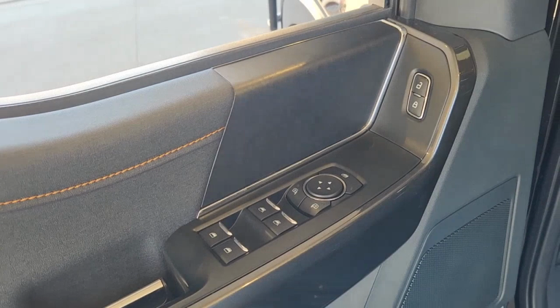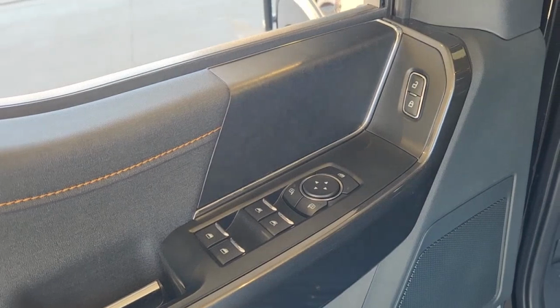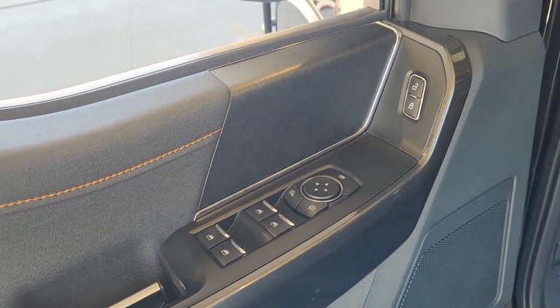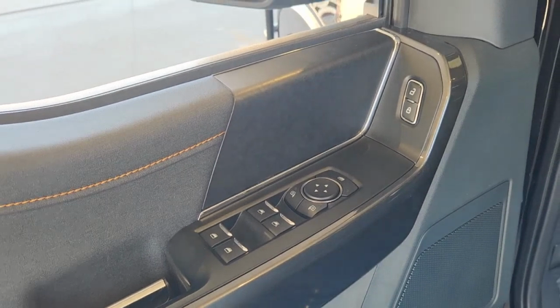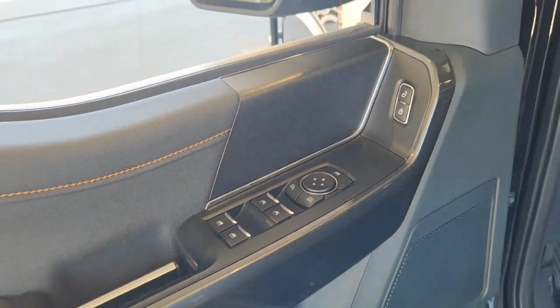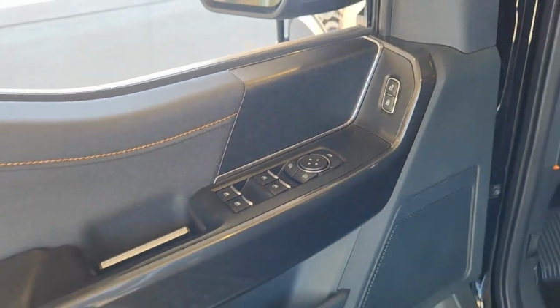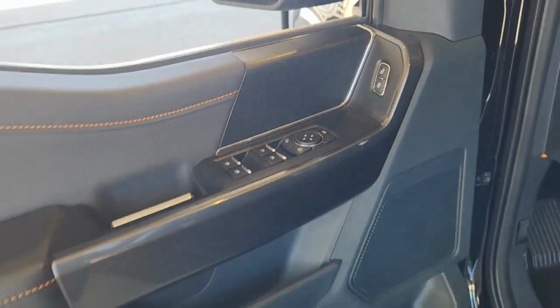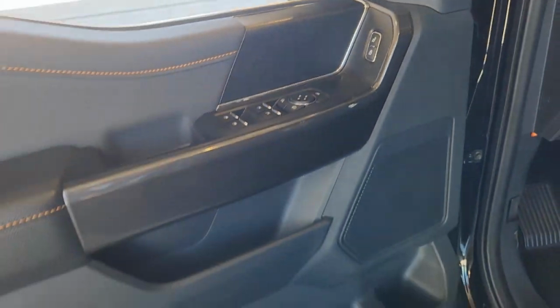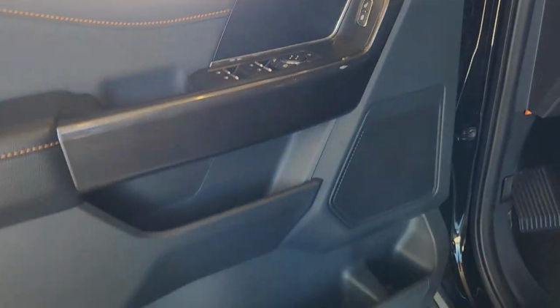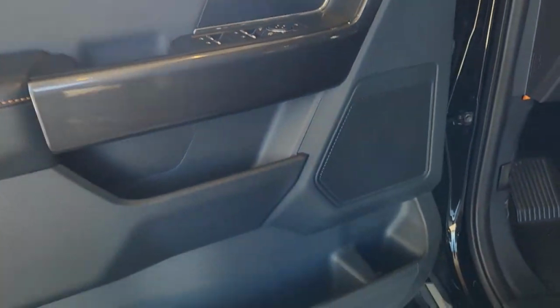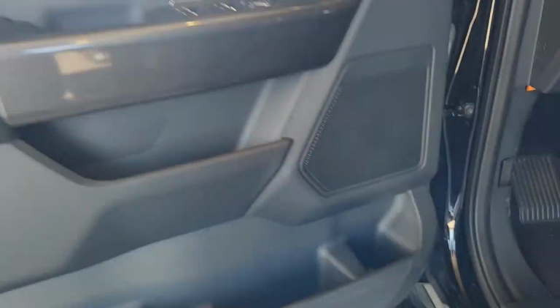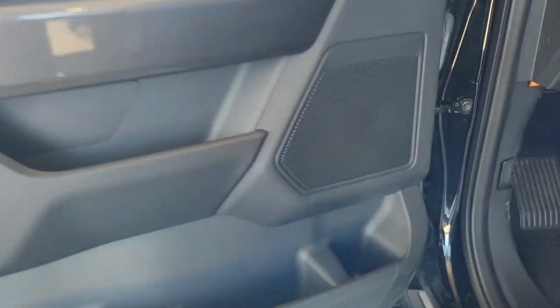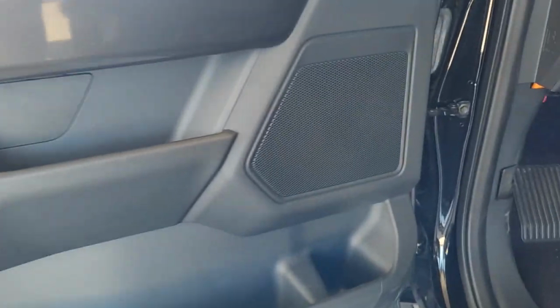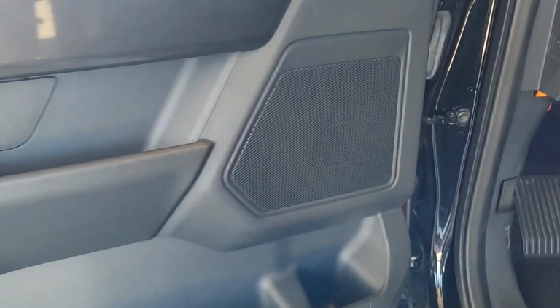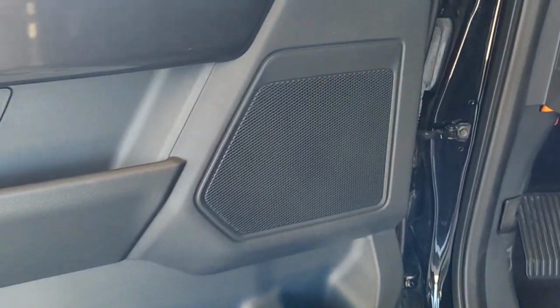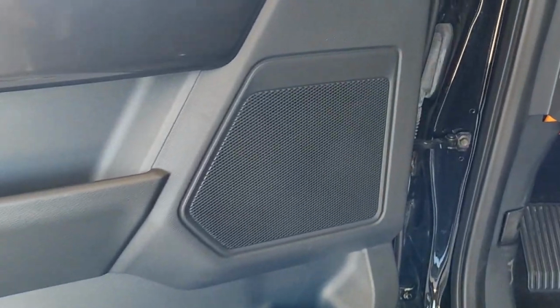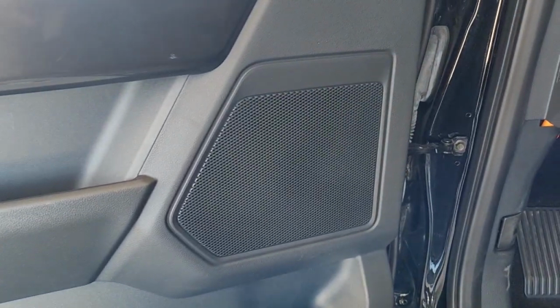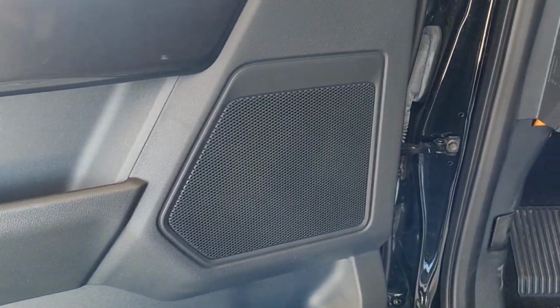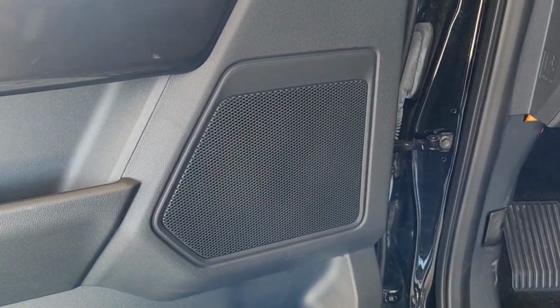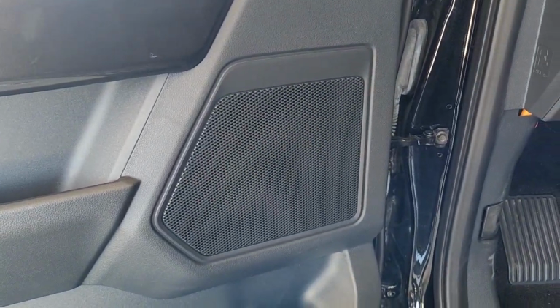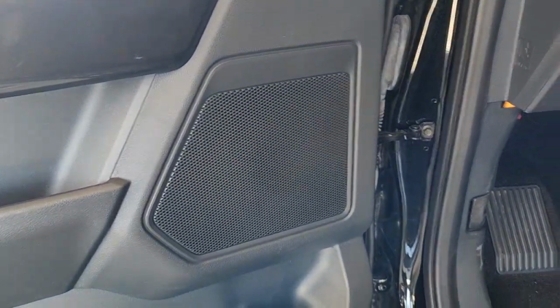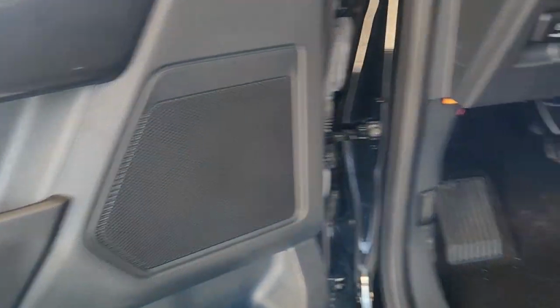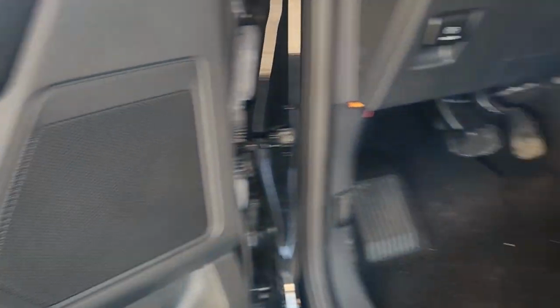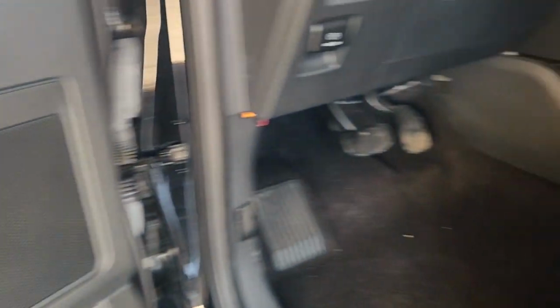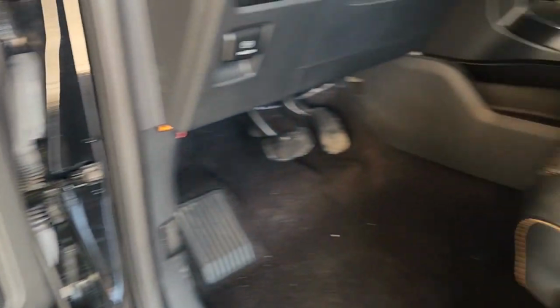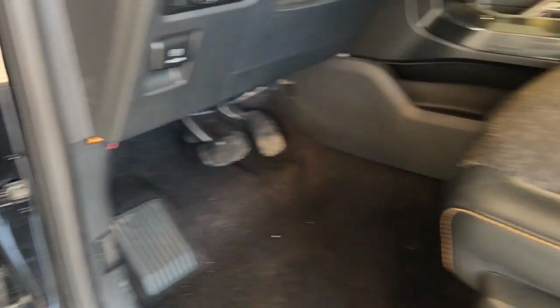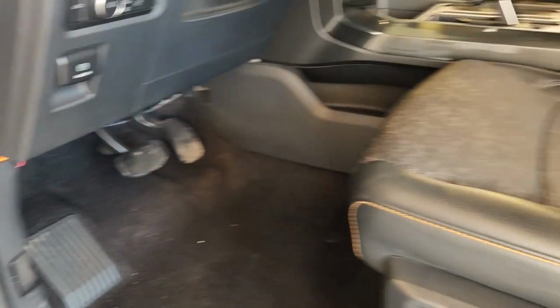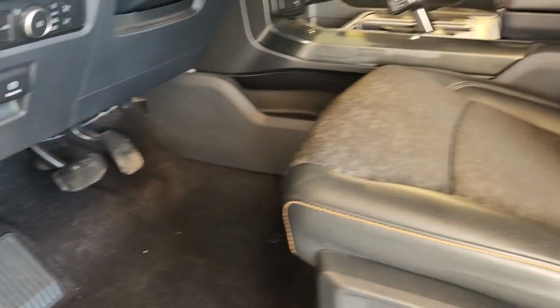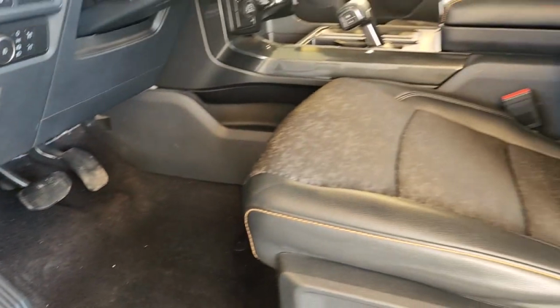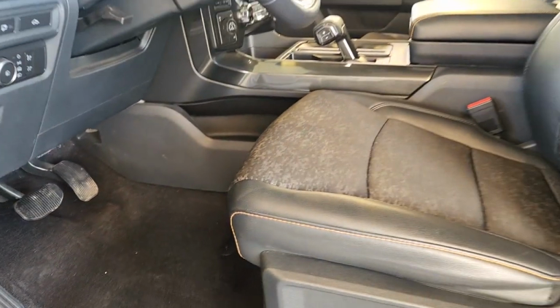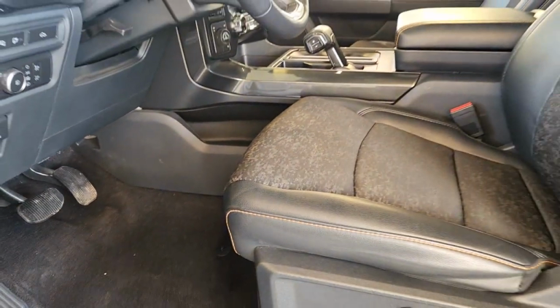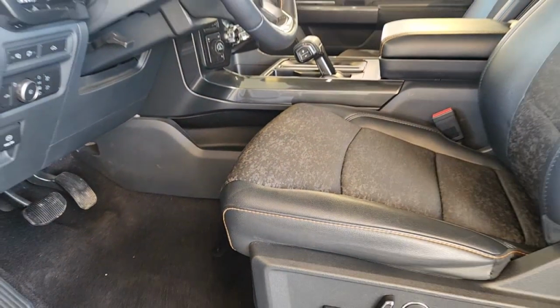Additional features include lane-keeping assist, fog lamps, heated mirrors, and a leather-wrapped steering wheel.